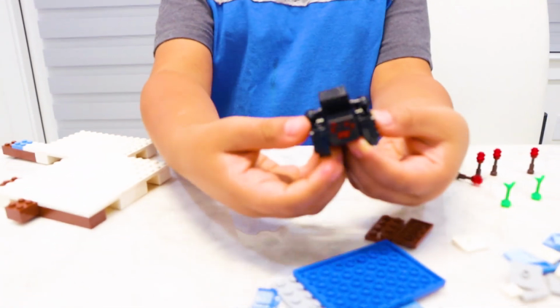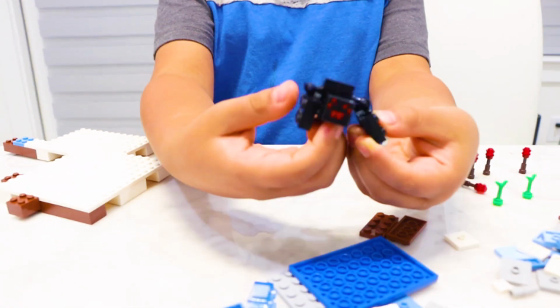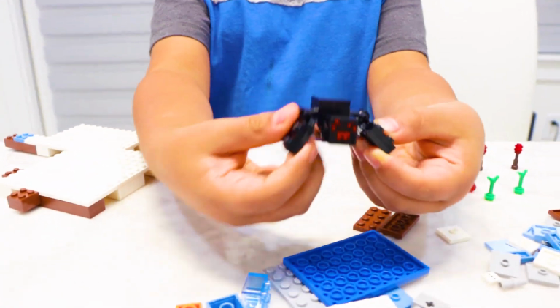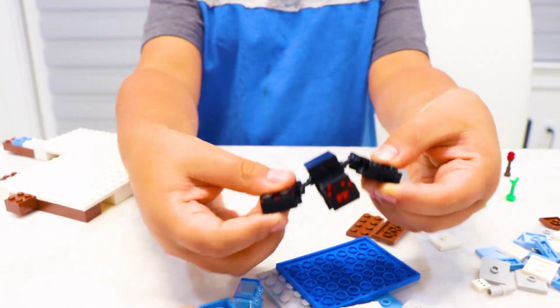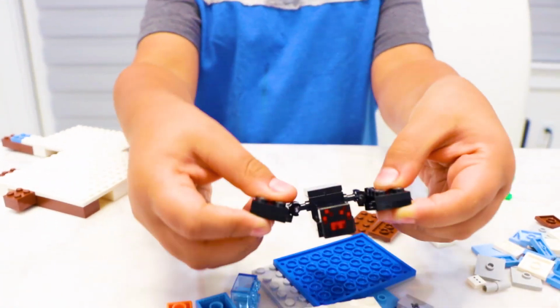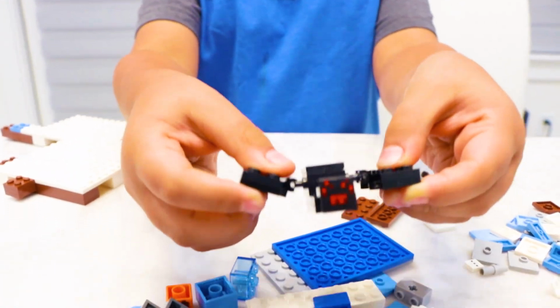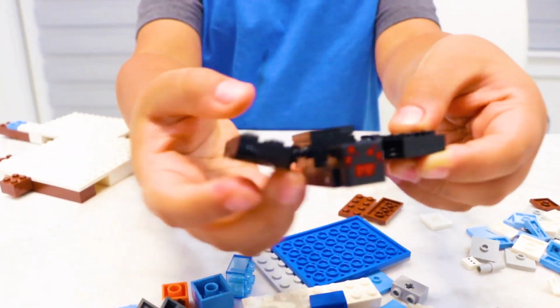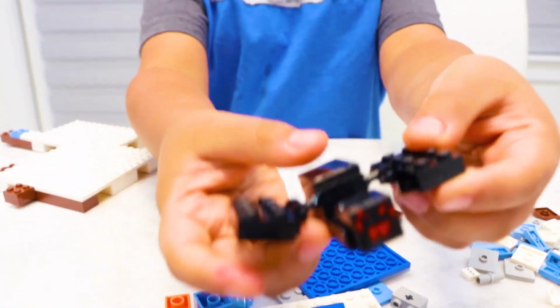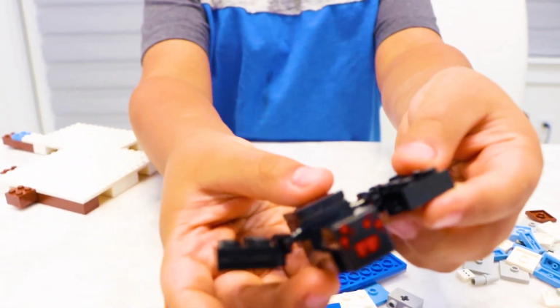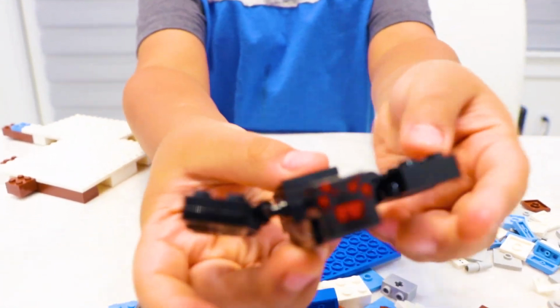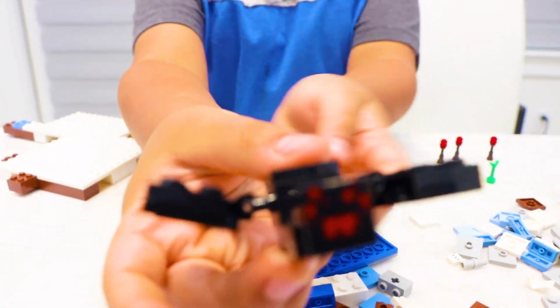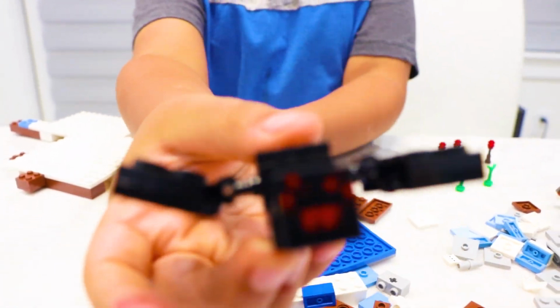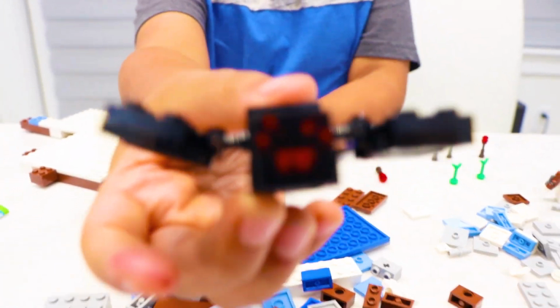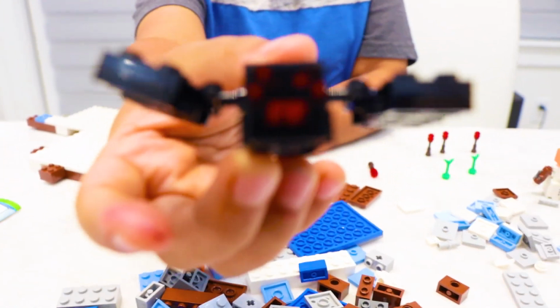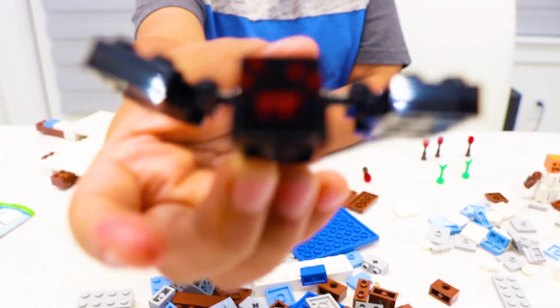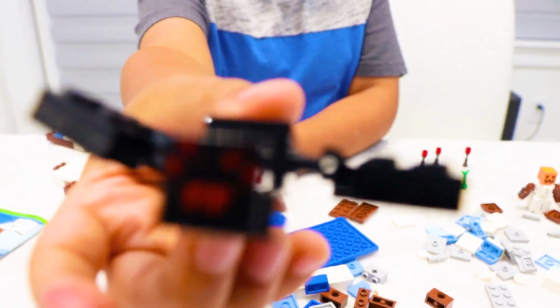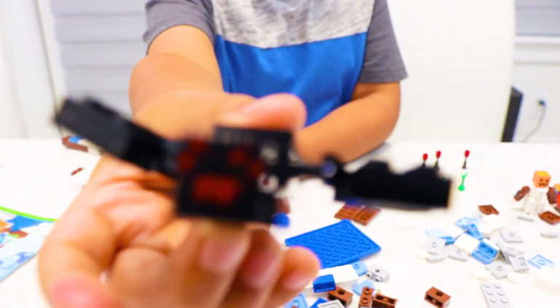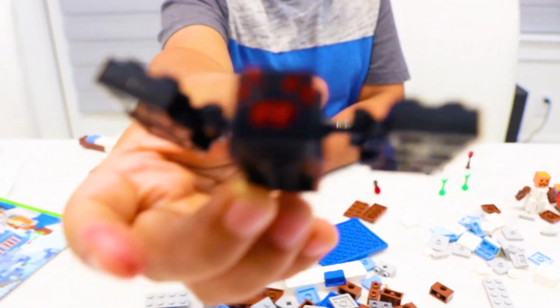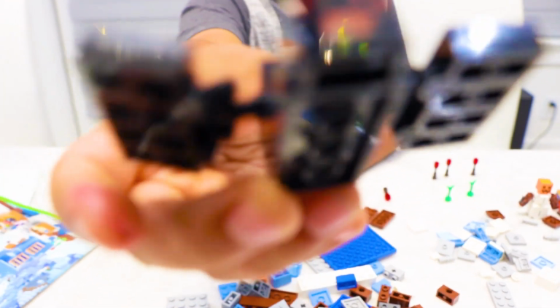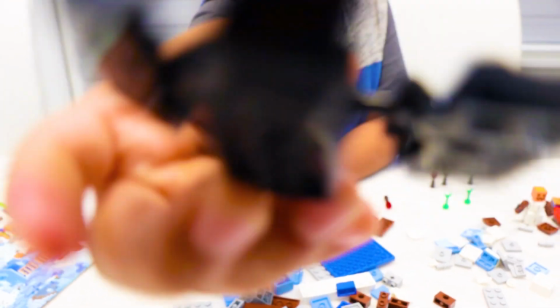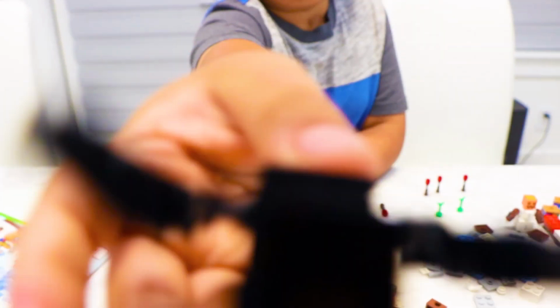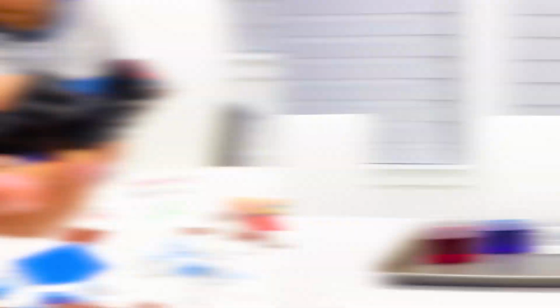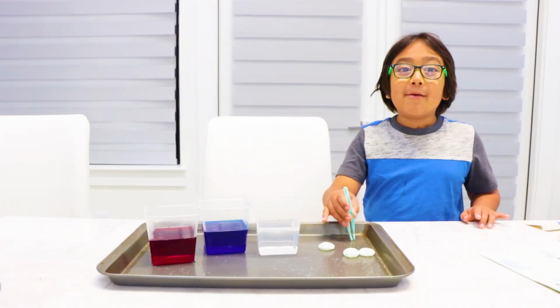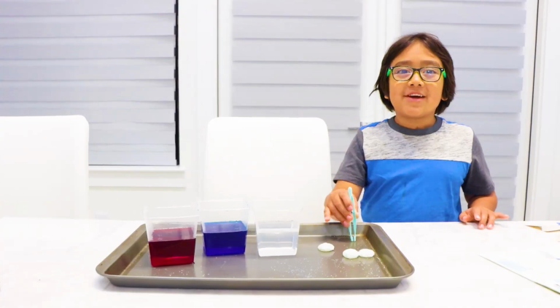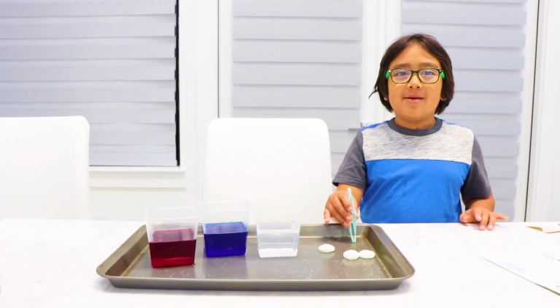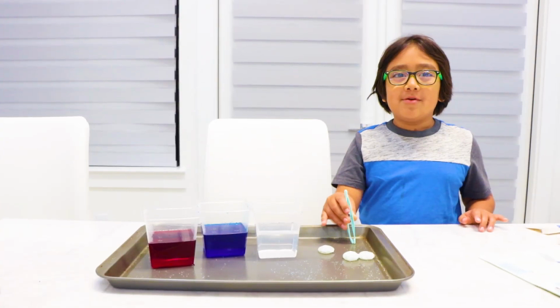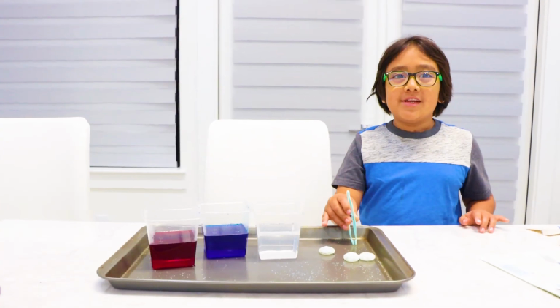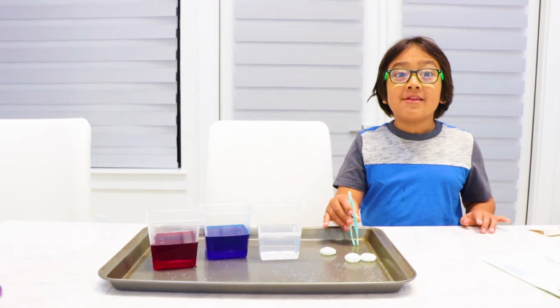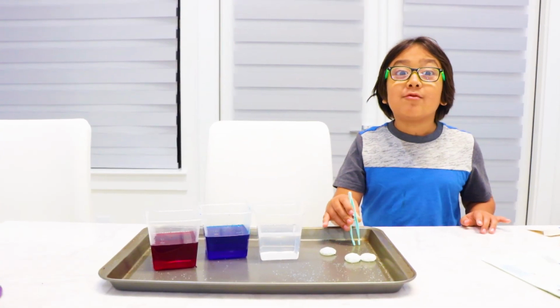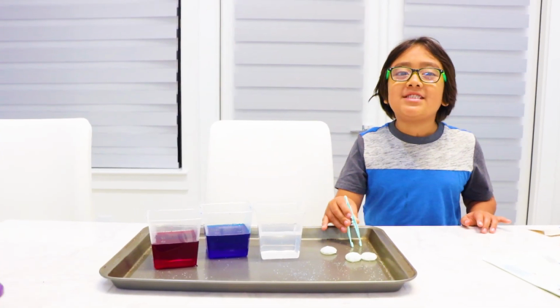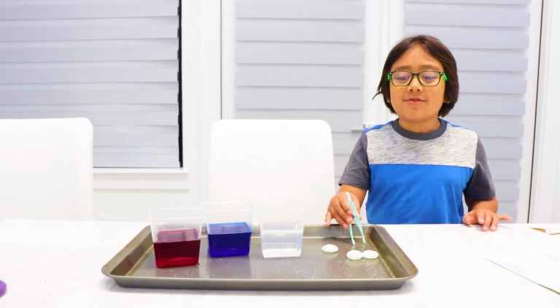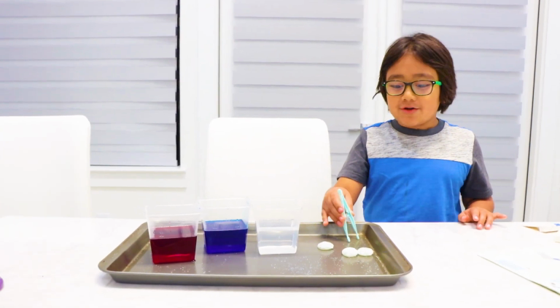And here's my favorite spider. What the? Now we gotta put in the crystal starters.